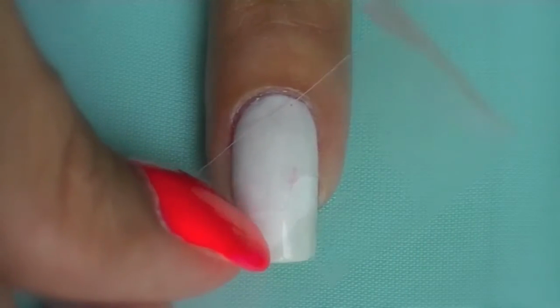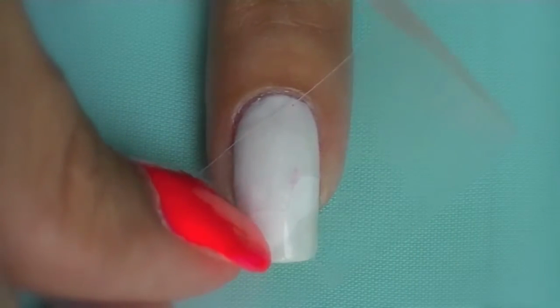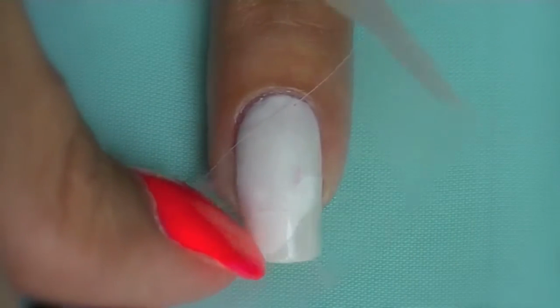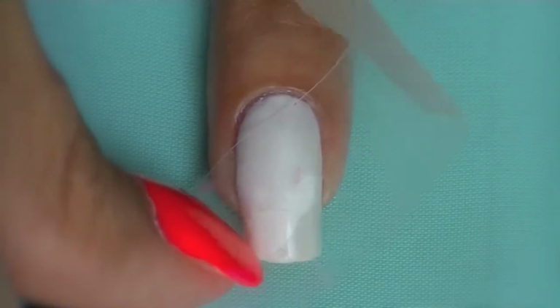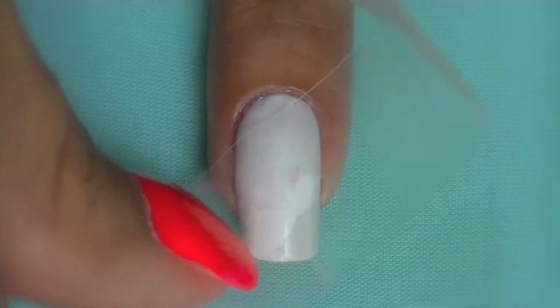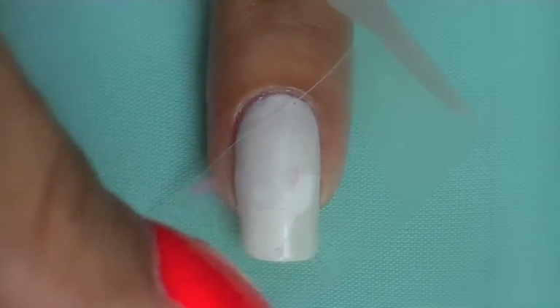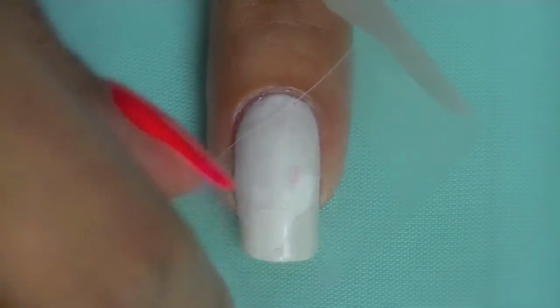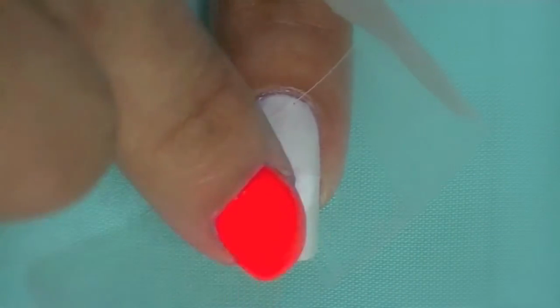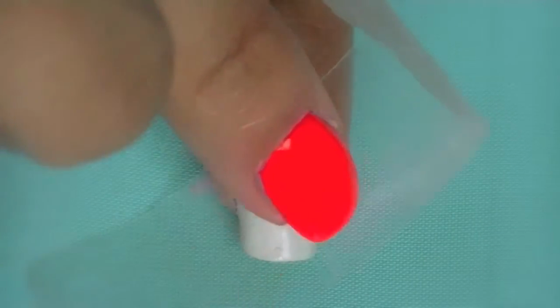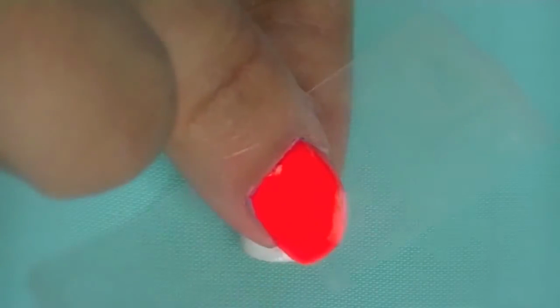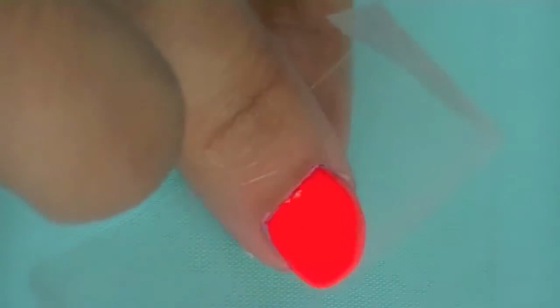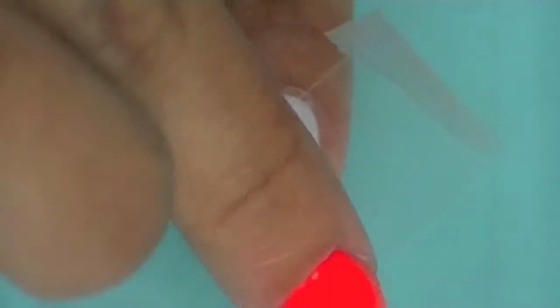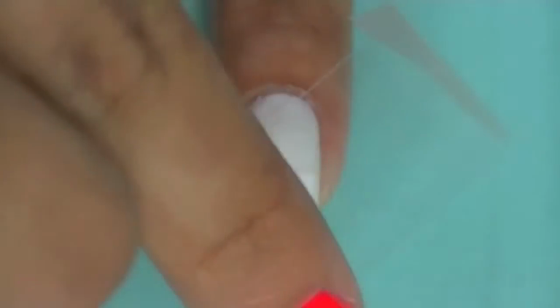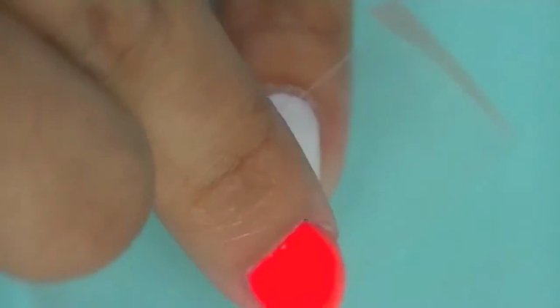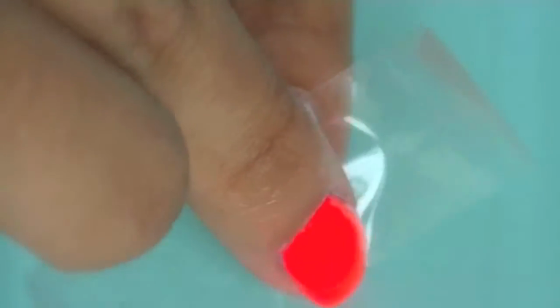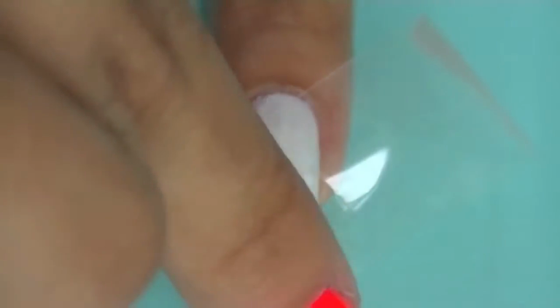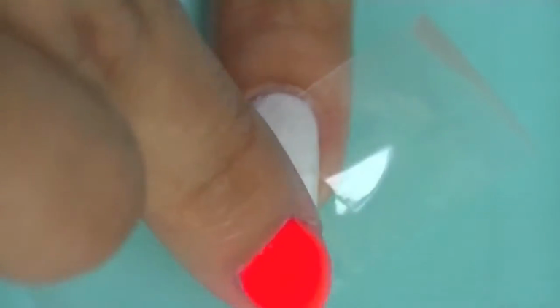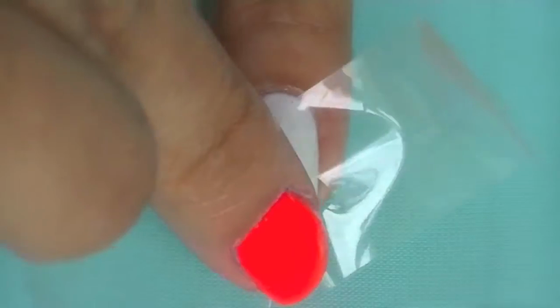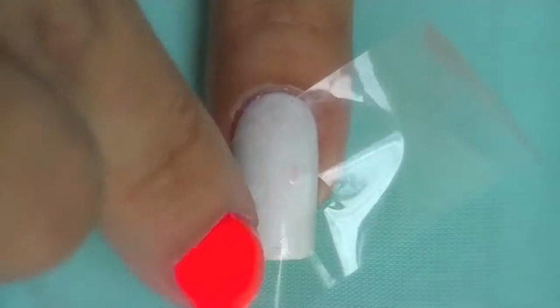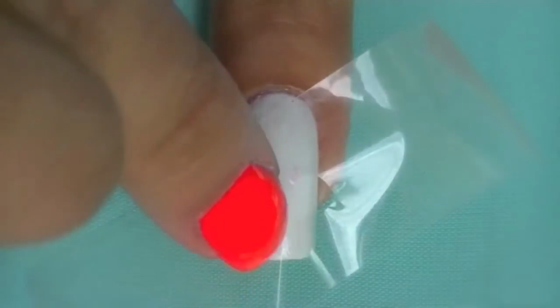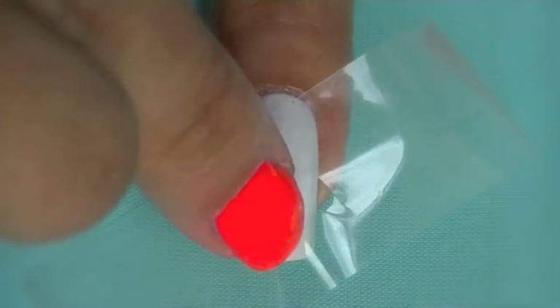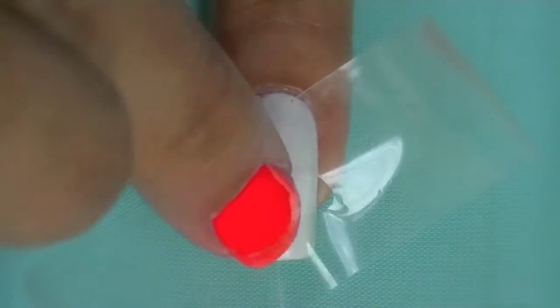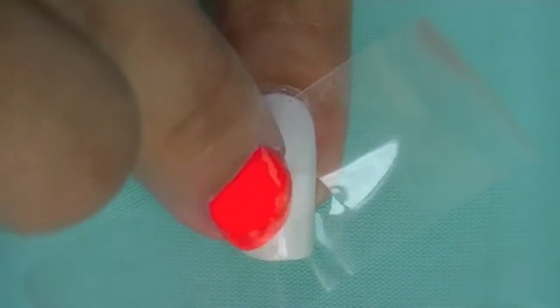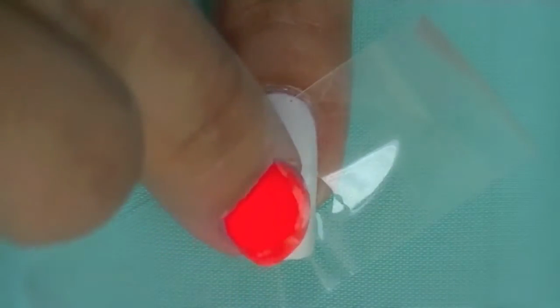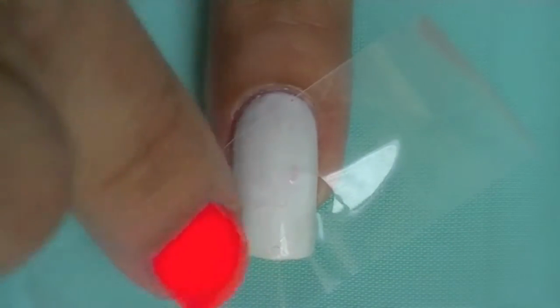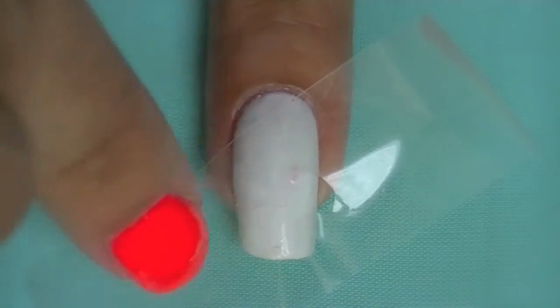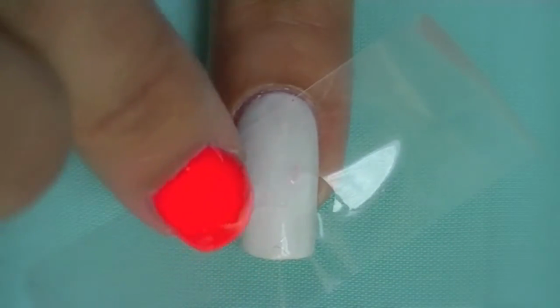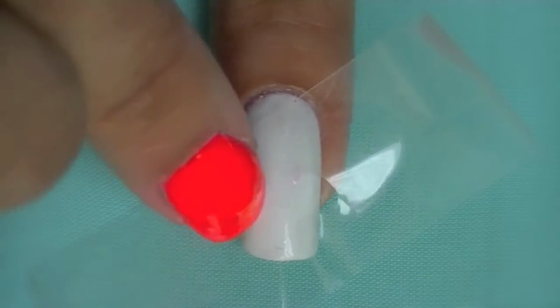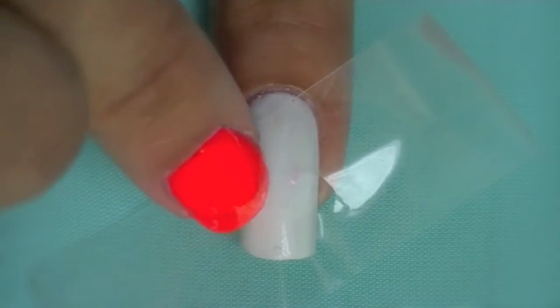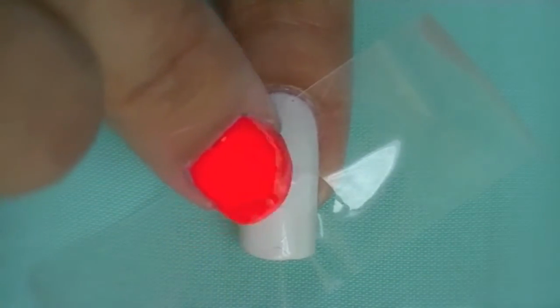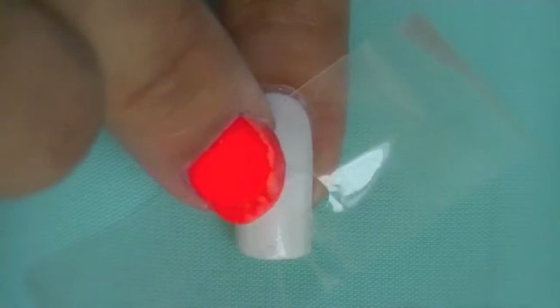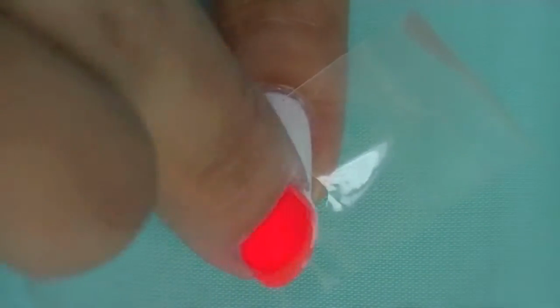Finally, apply your stencil onto your nail. Make sure it's nicely applied so that polish won't leak in.